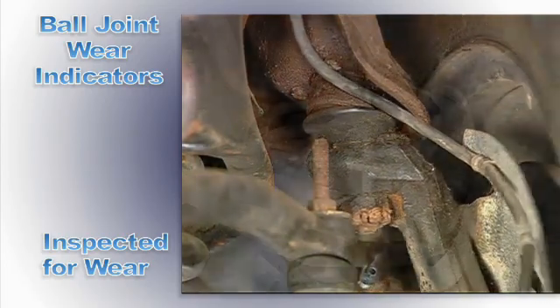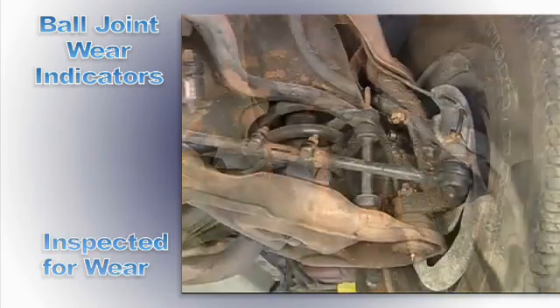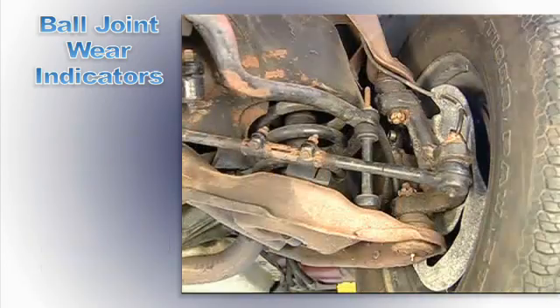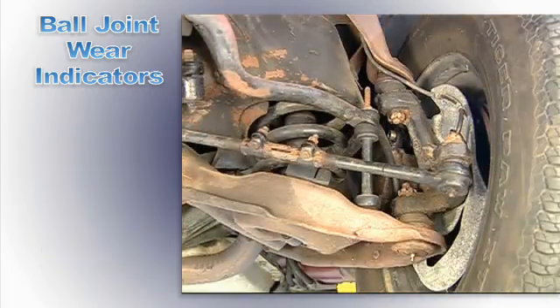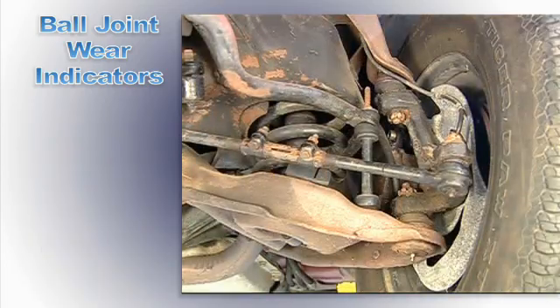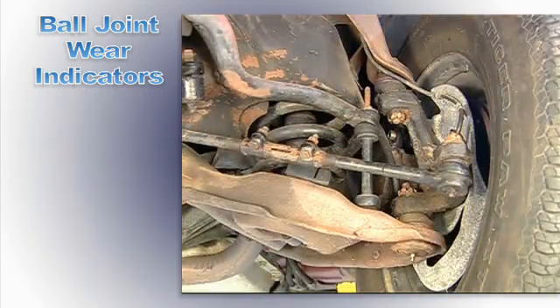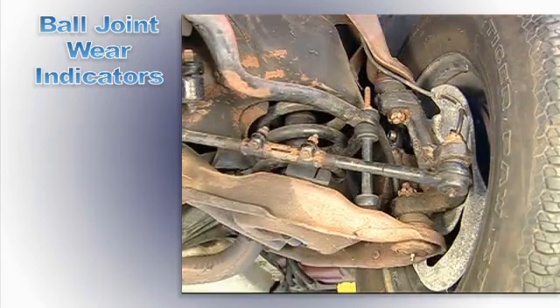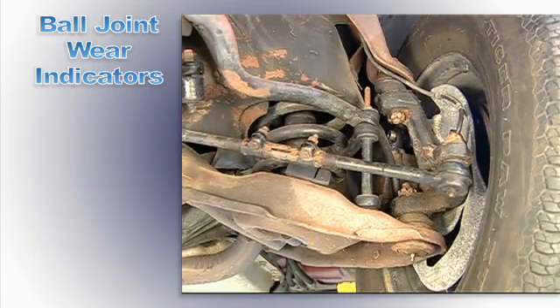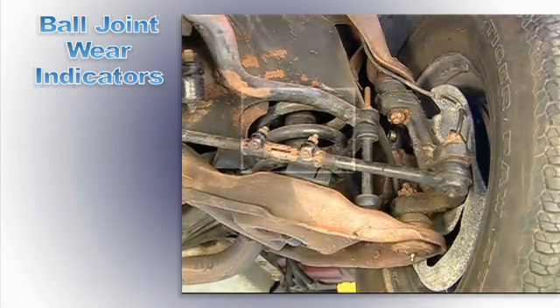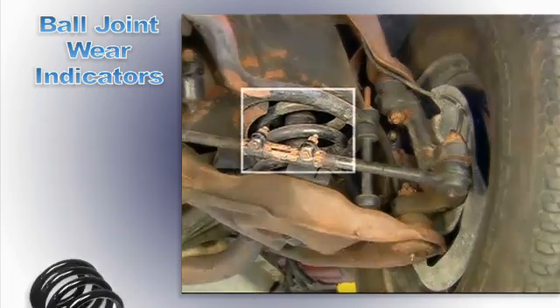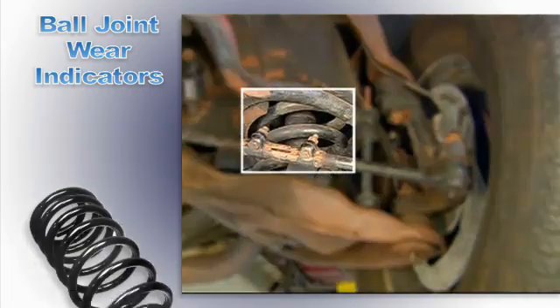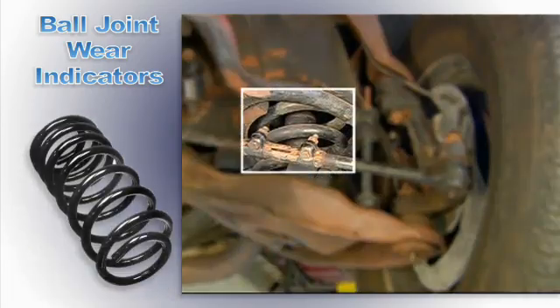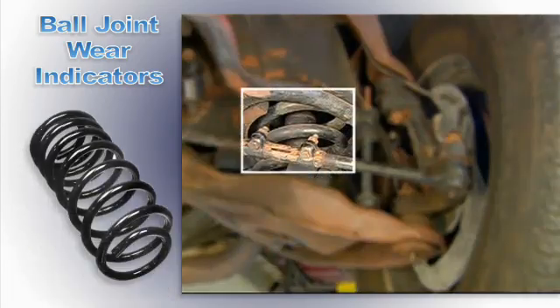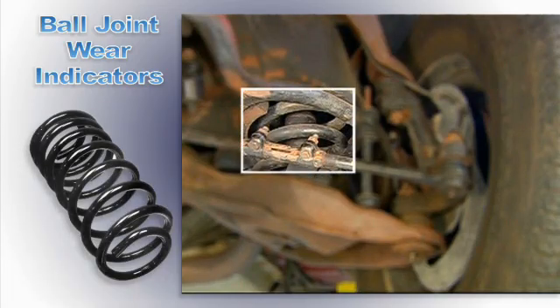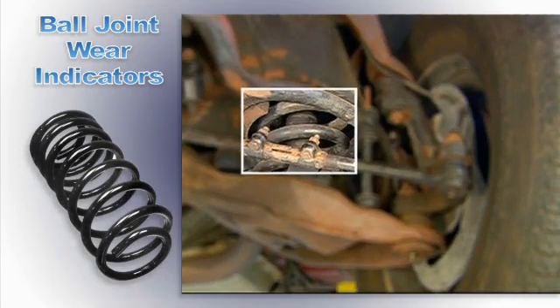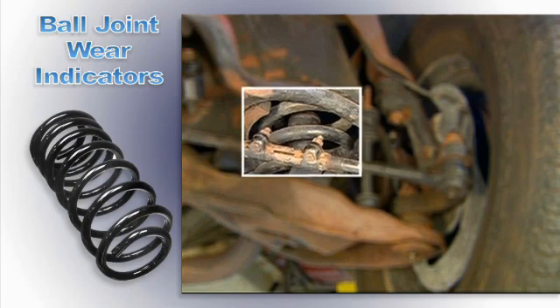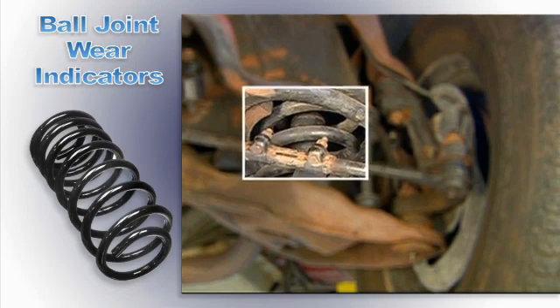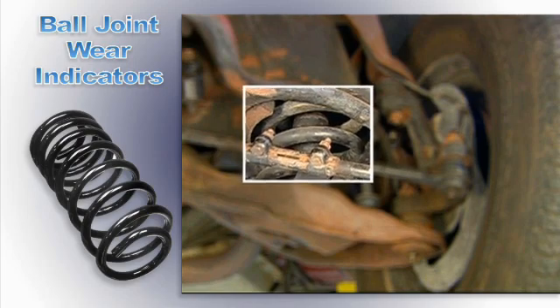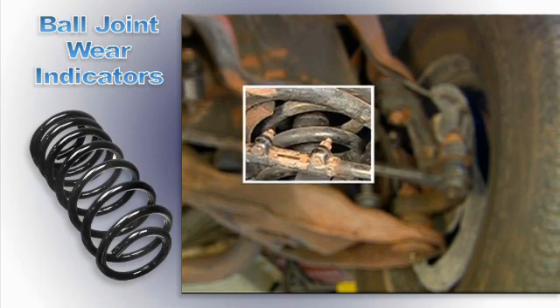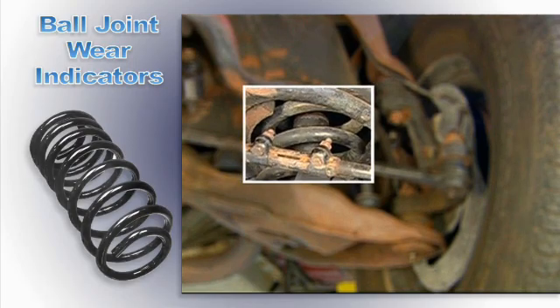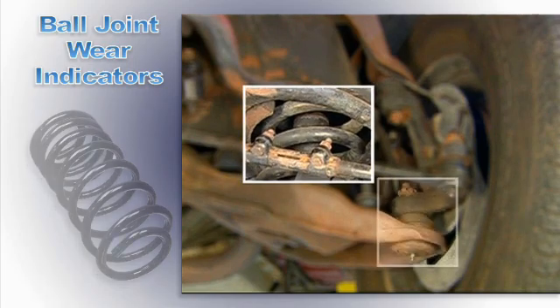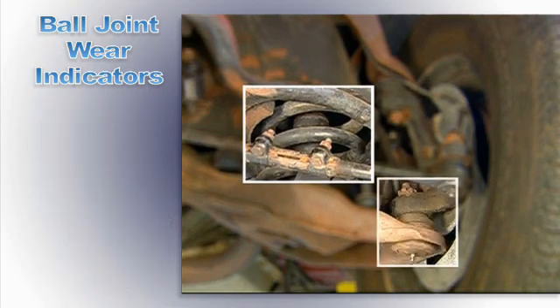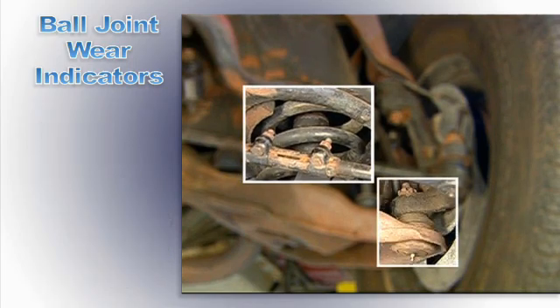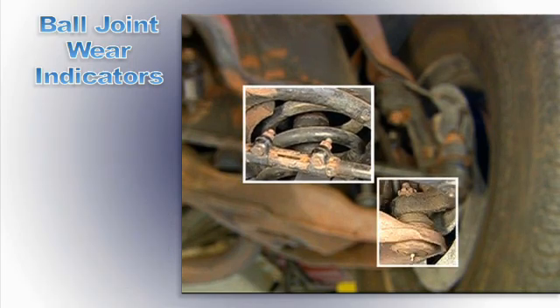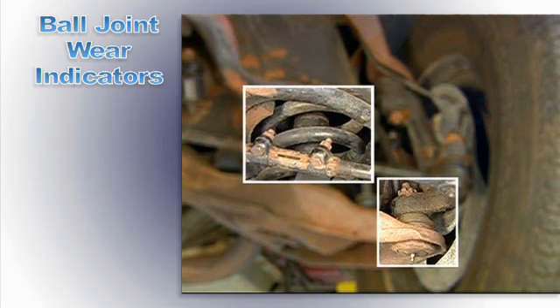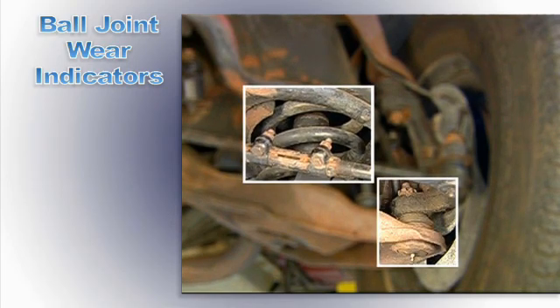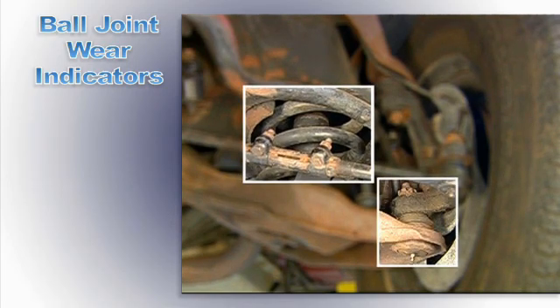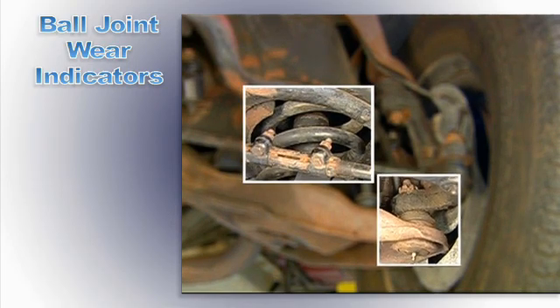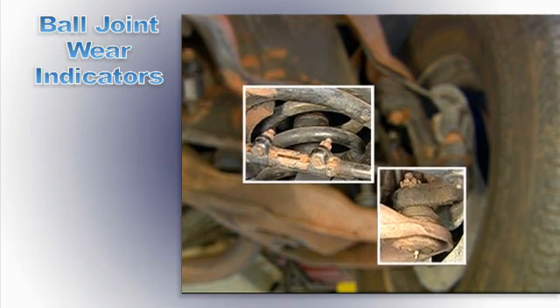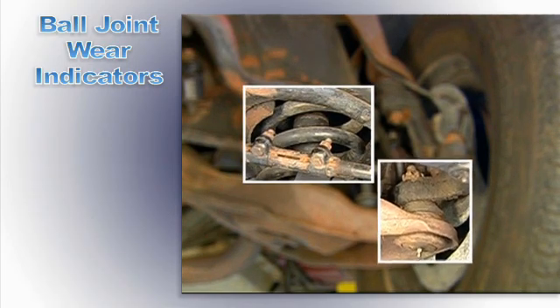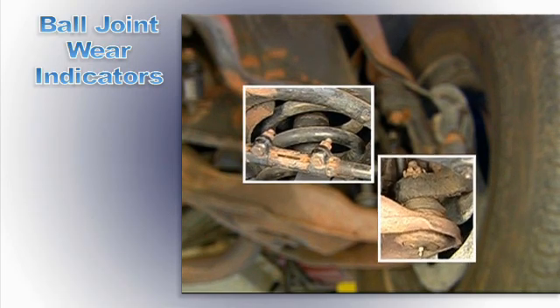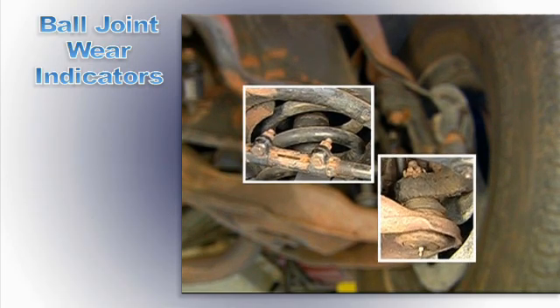This short long arm system has a spring mounted on the lower control arm, making the lower ball joint load carrying.